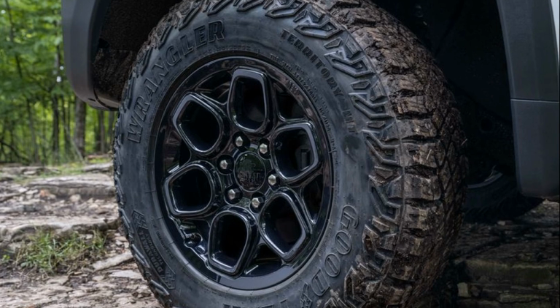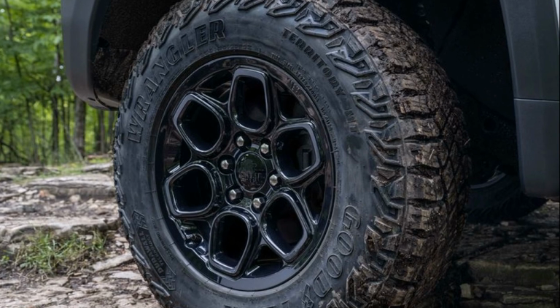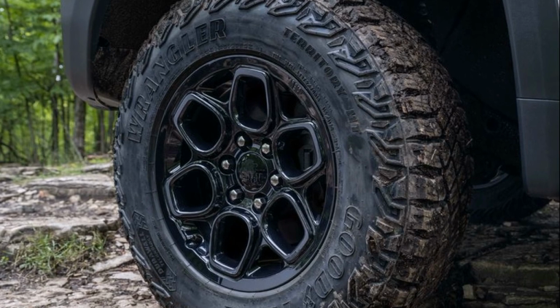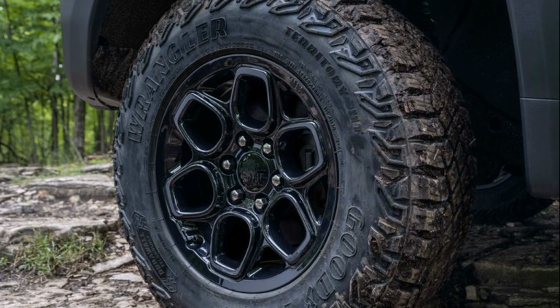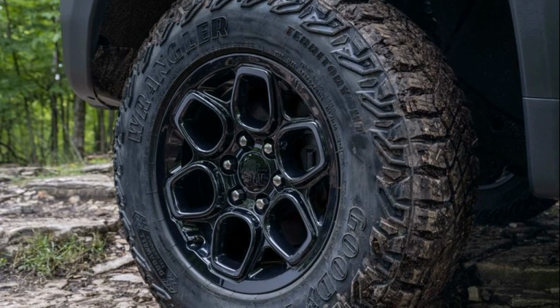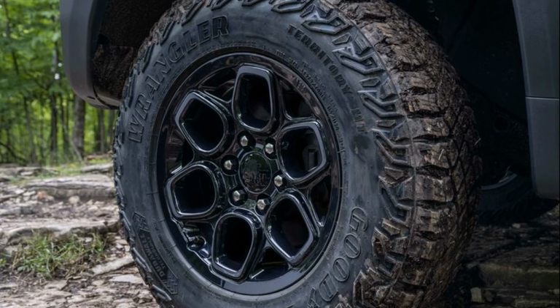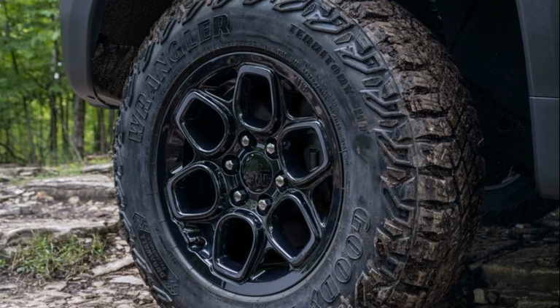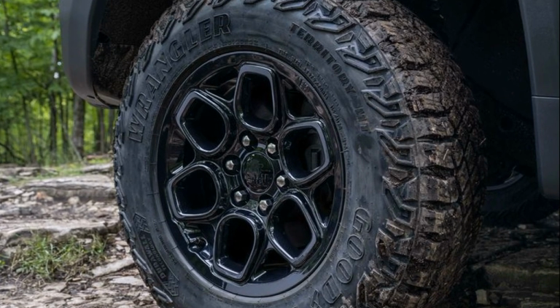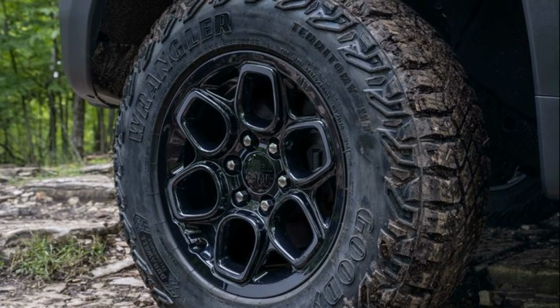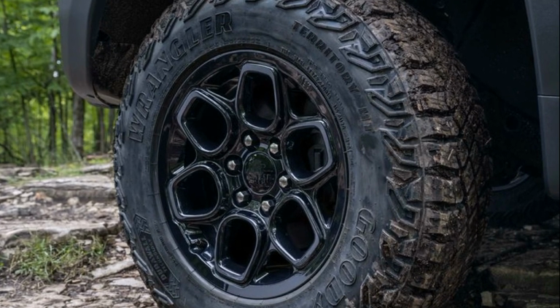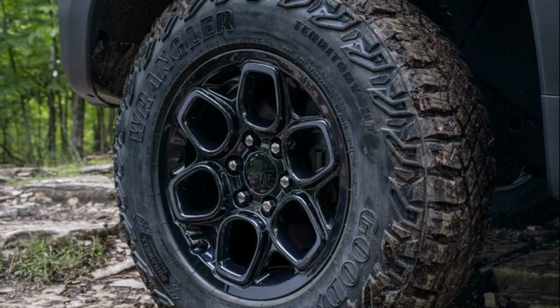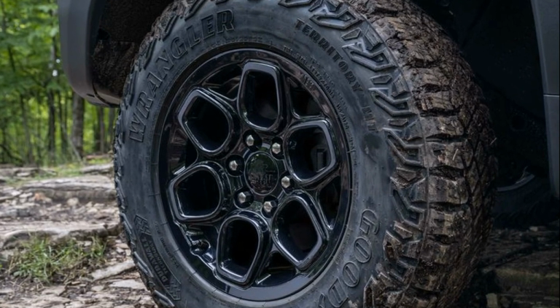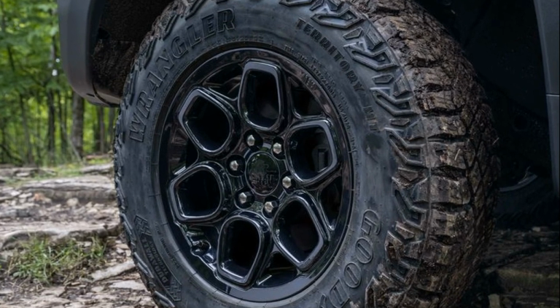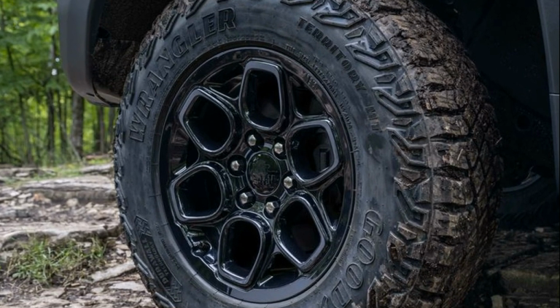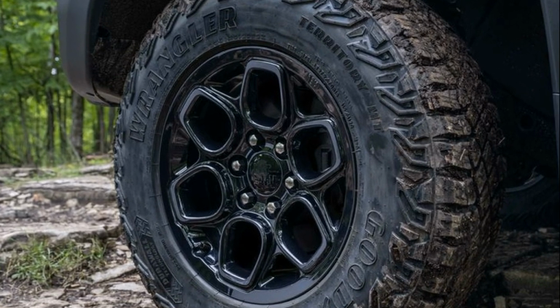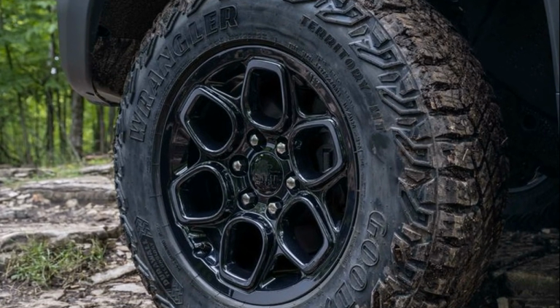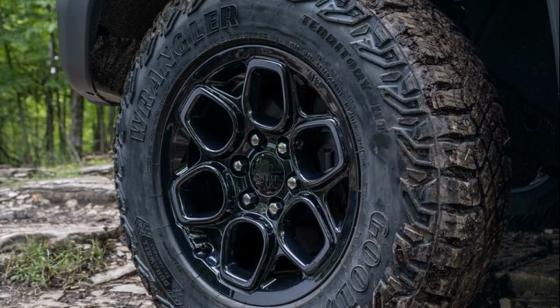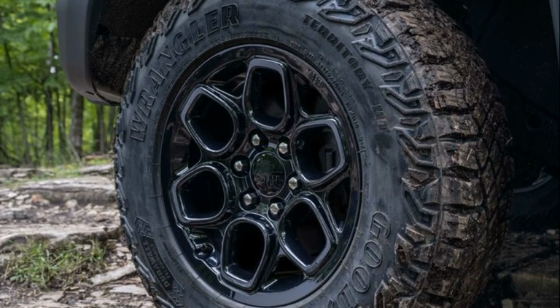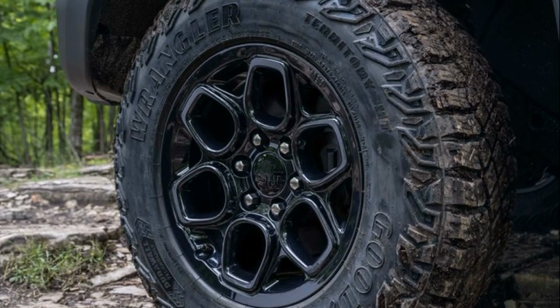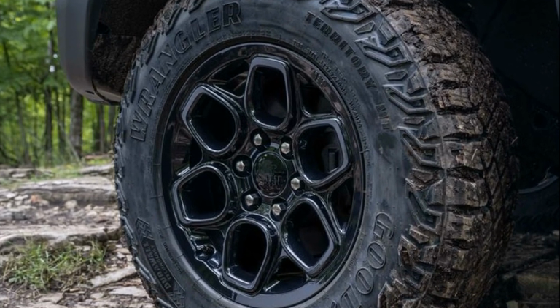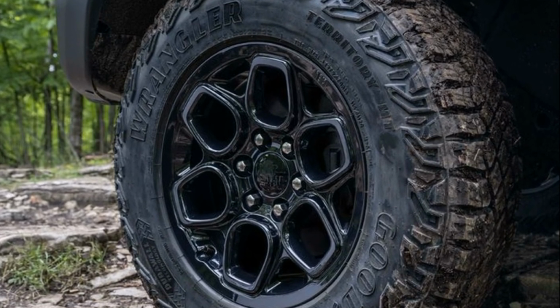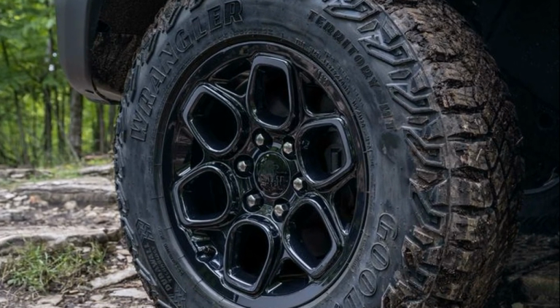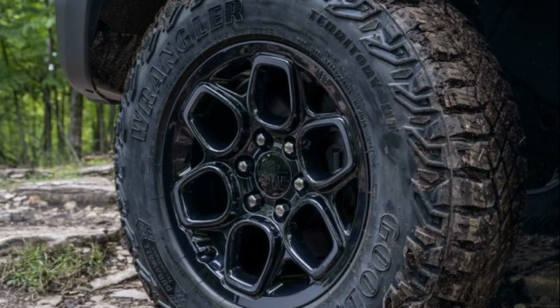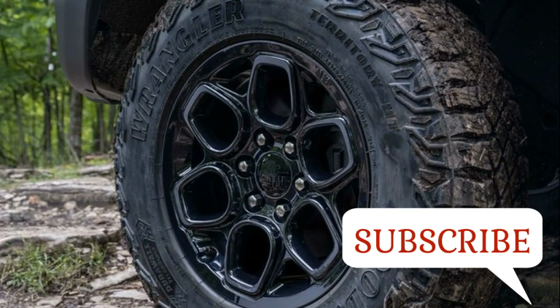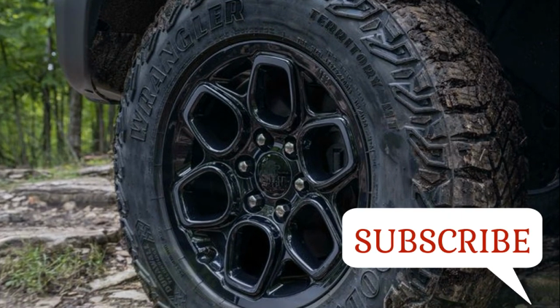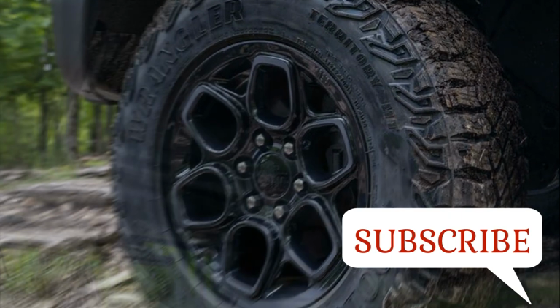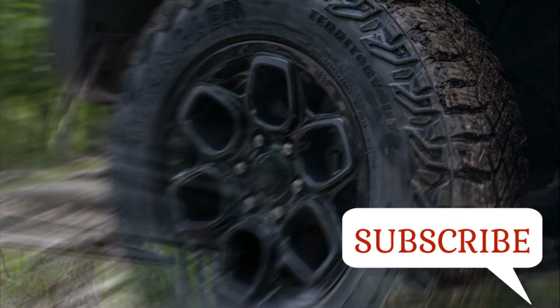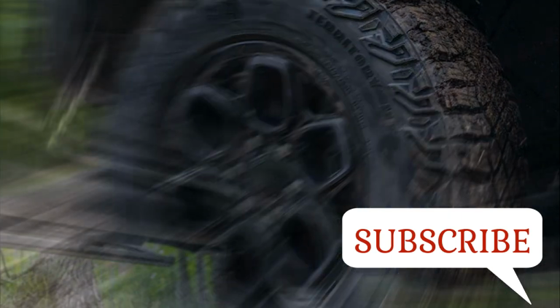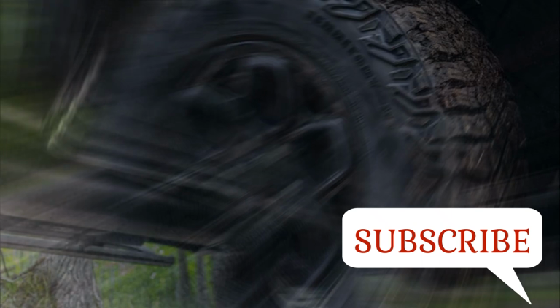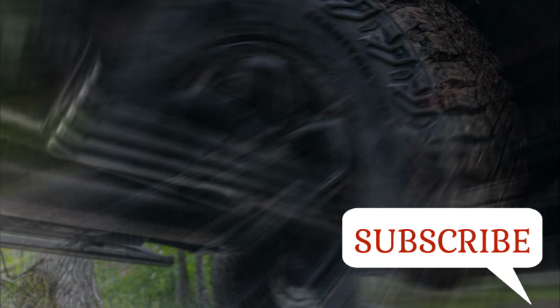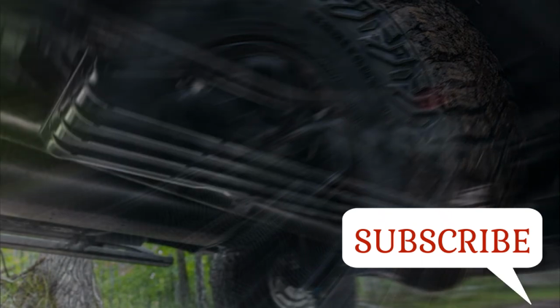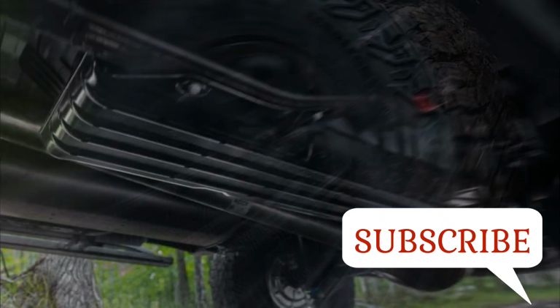At the front, the bumper is a three-piece unit with integrated heavy-duty black tow hooks.